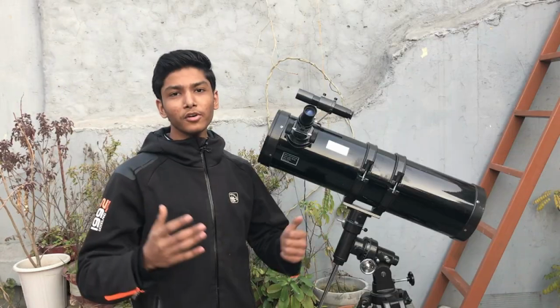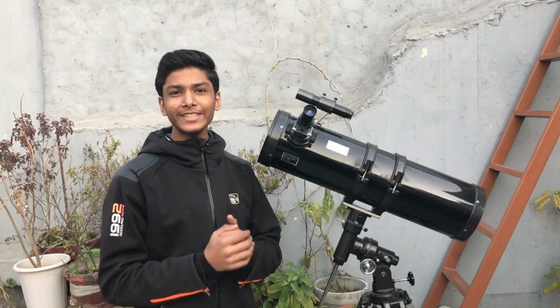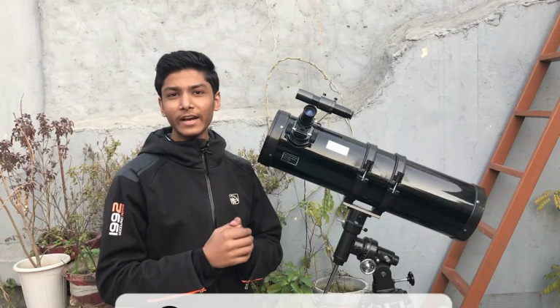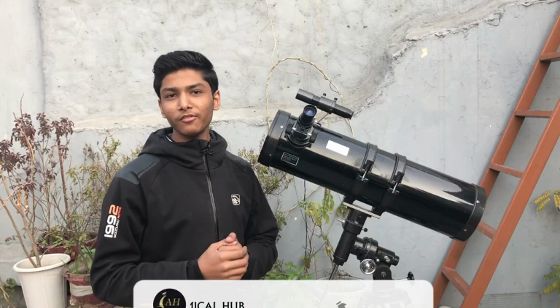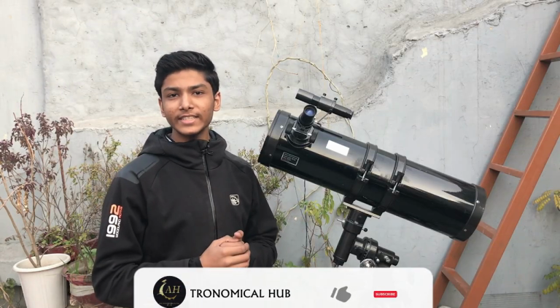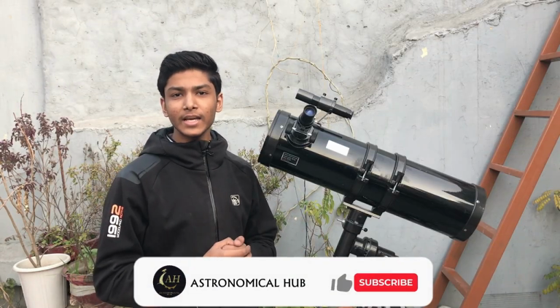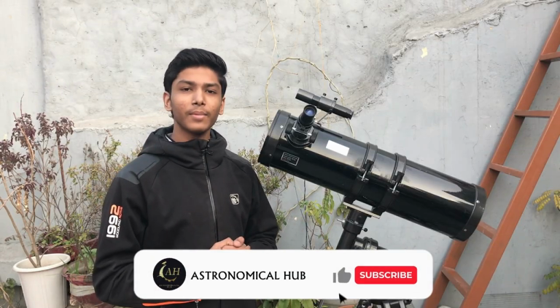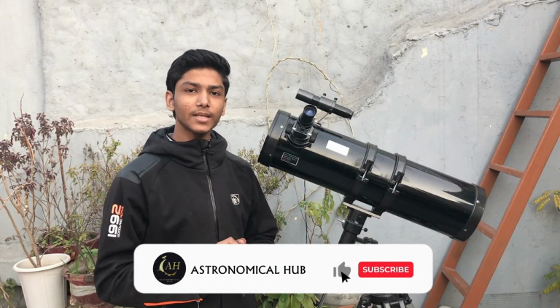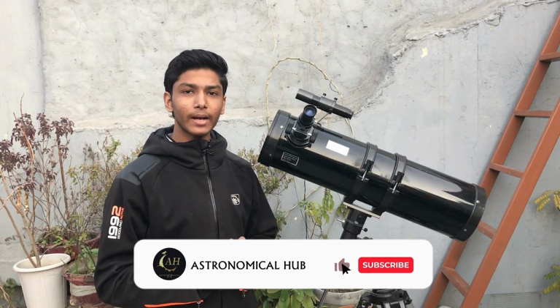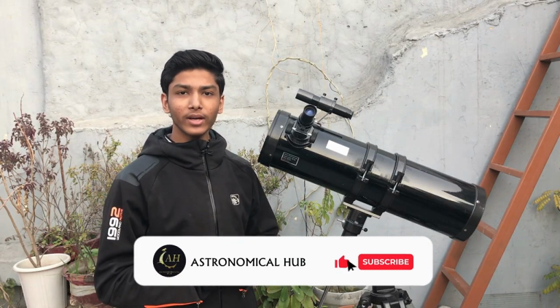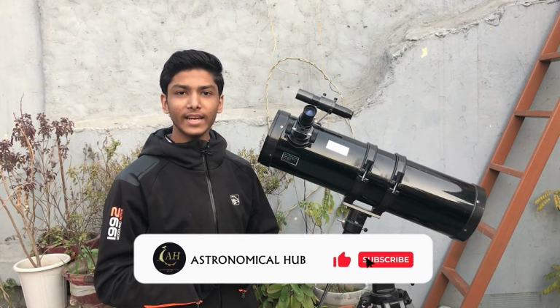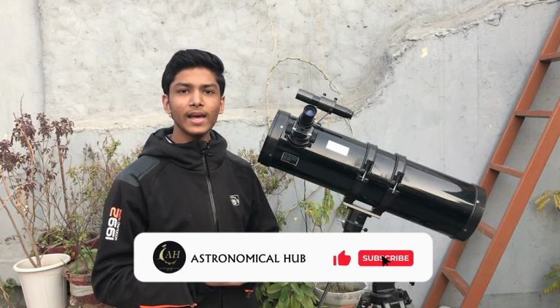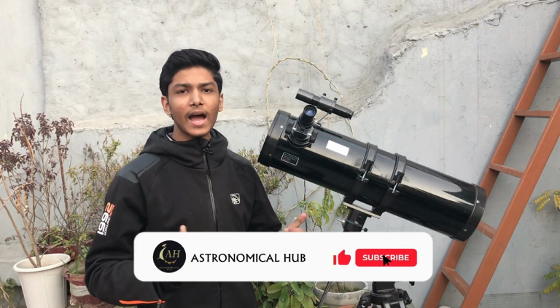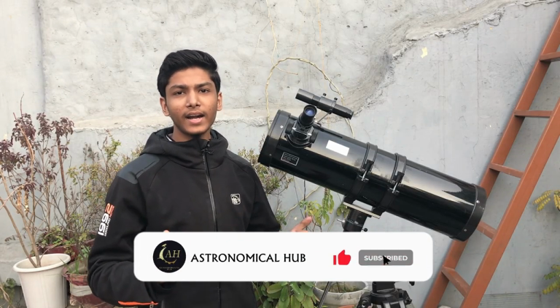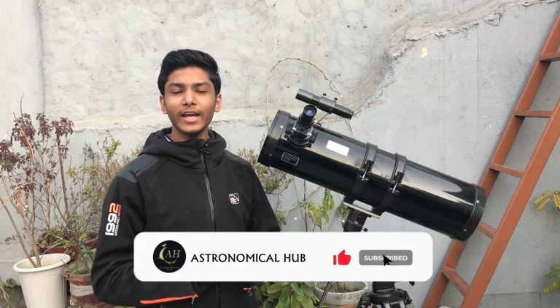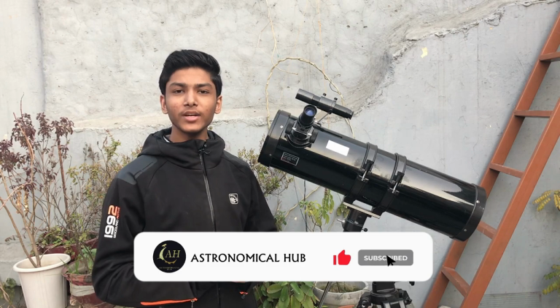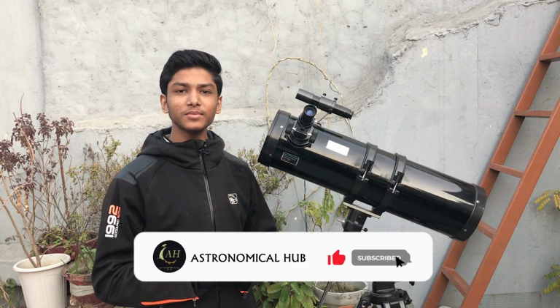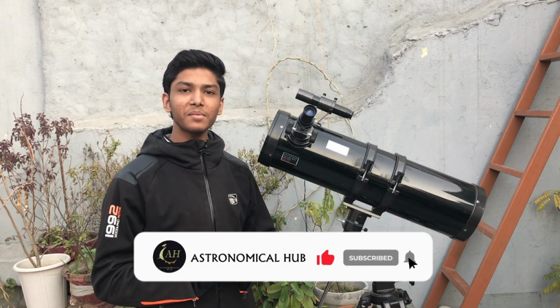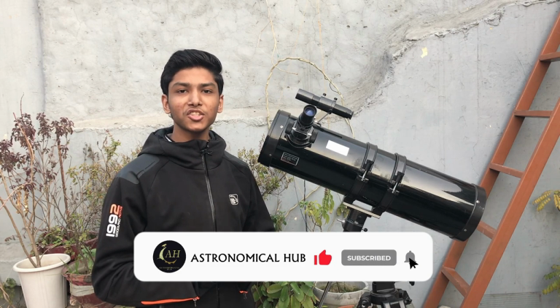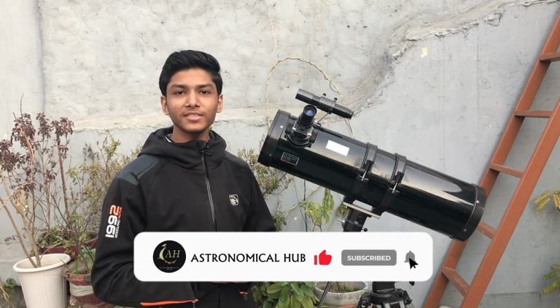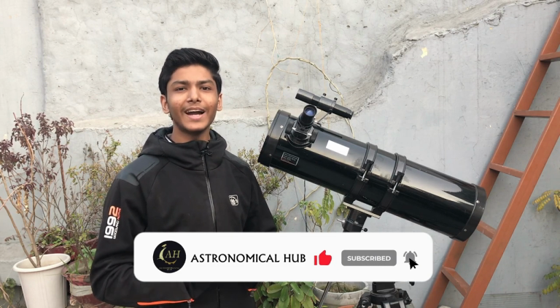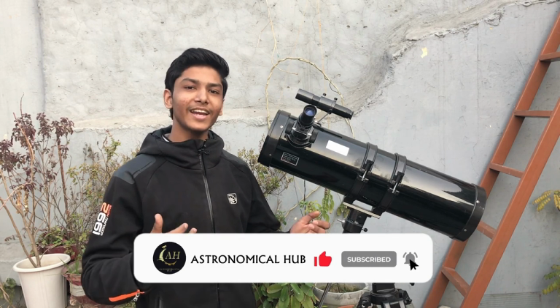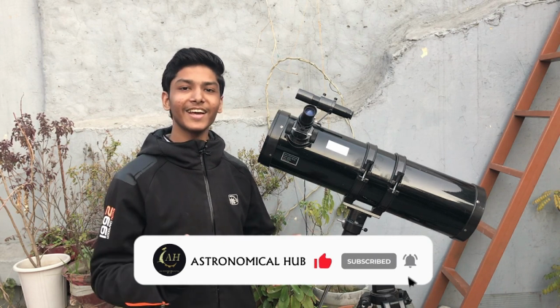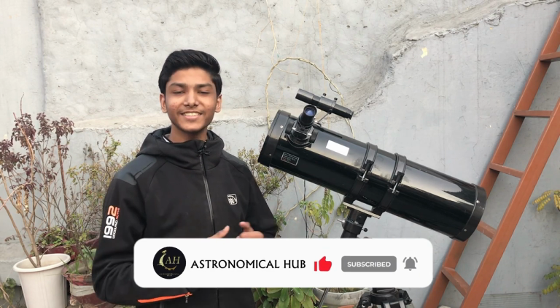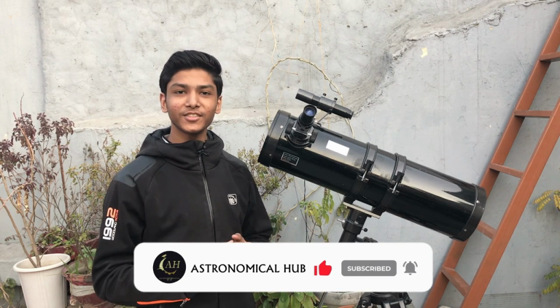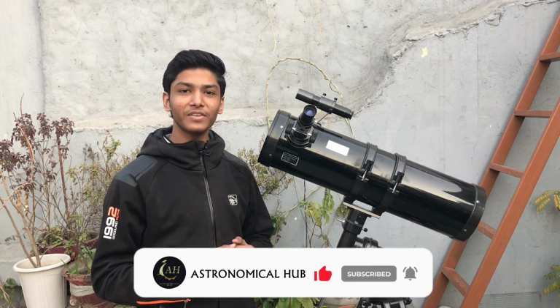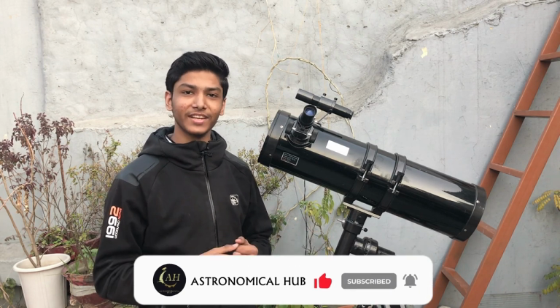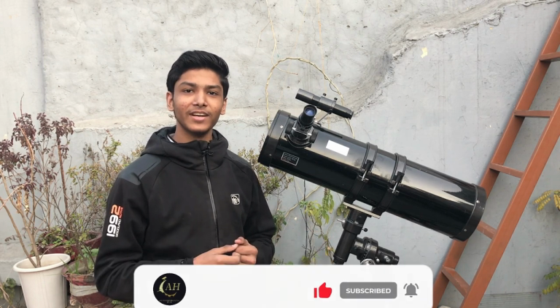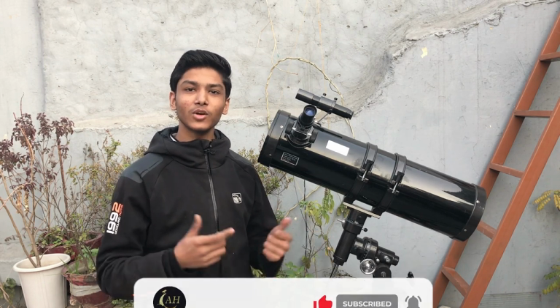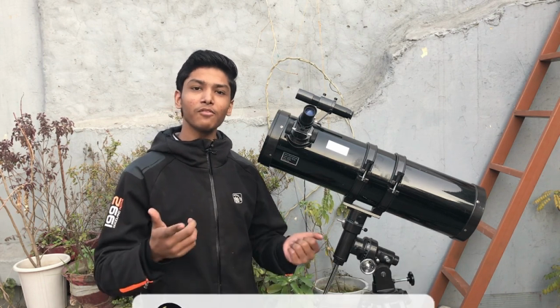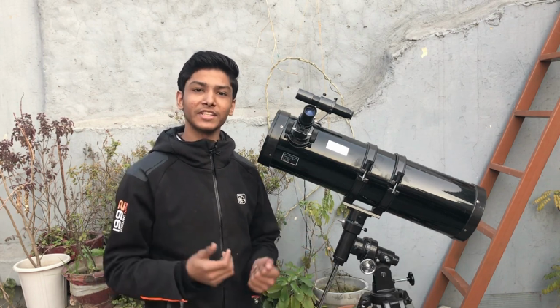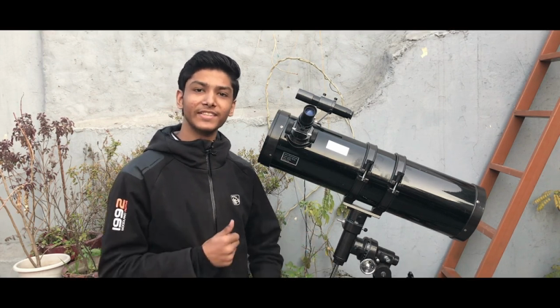Before watching the final footages, please subscribe to our channel and enjoy some cinematic shots until I align this telescope with the Sun. So keep watching.